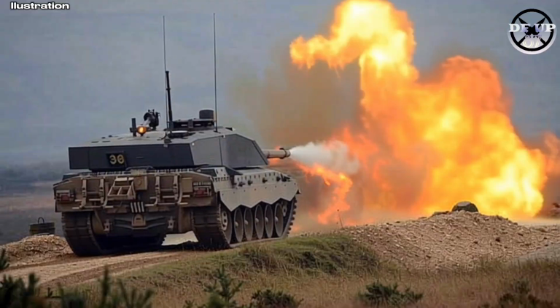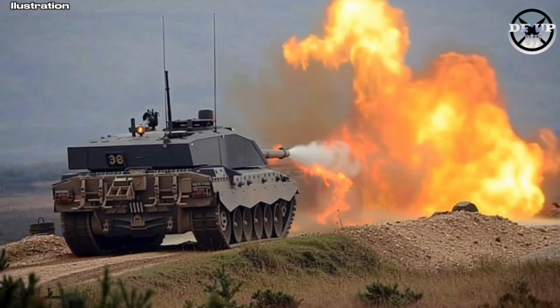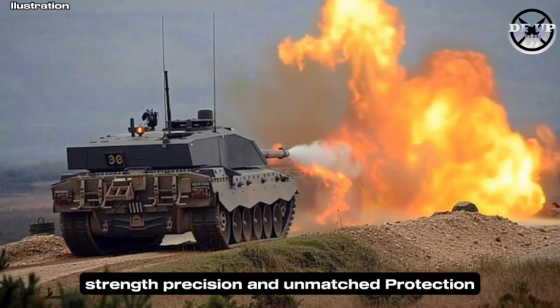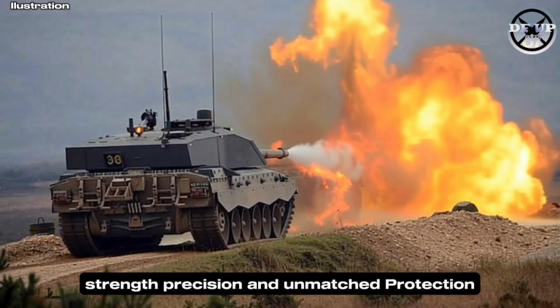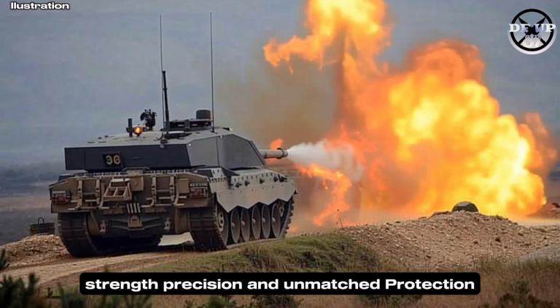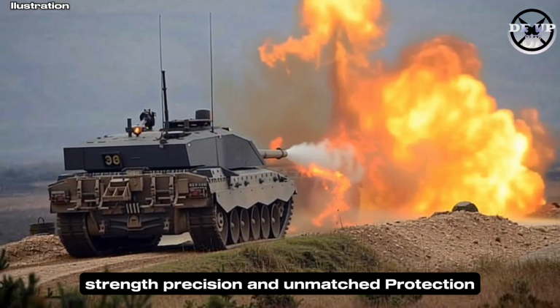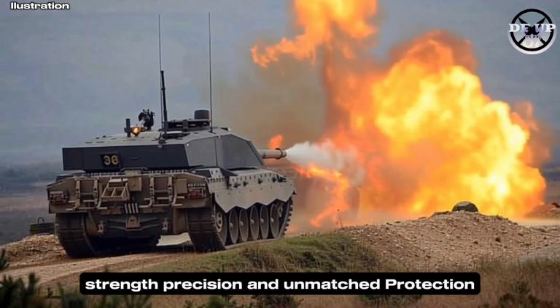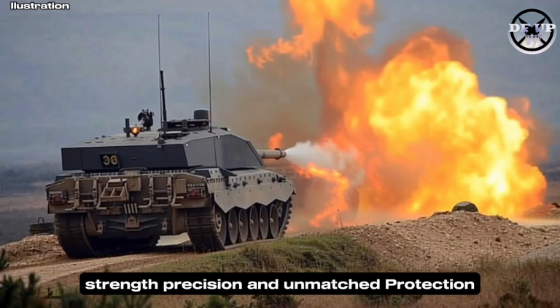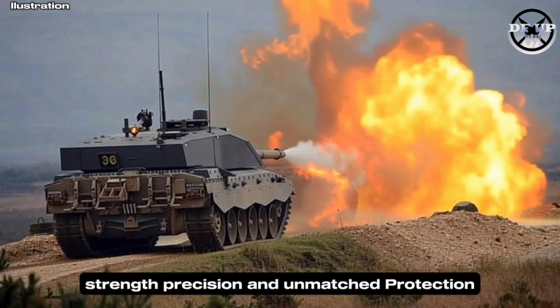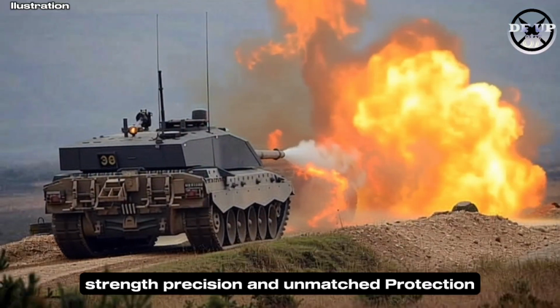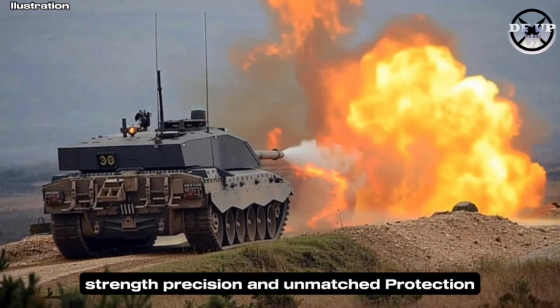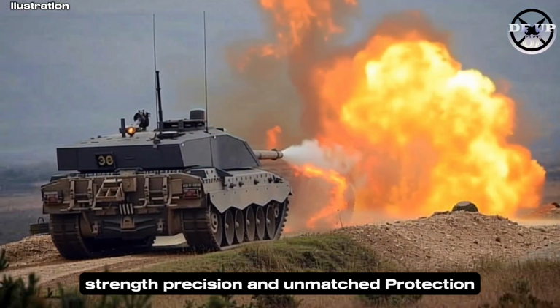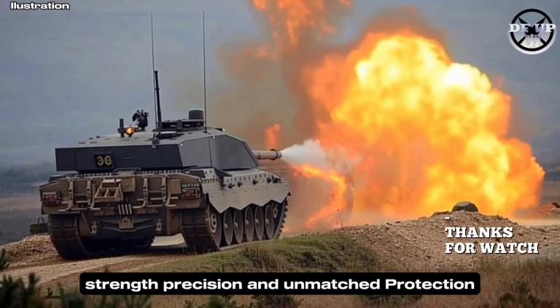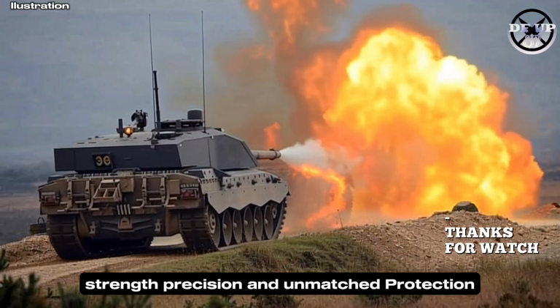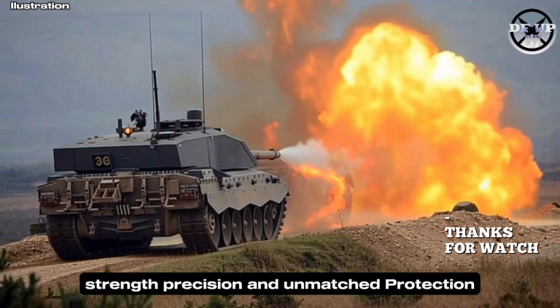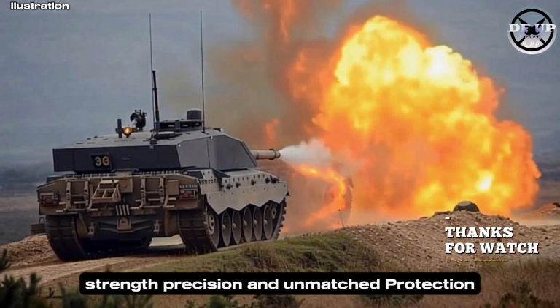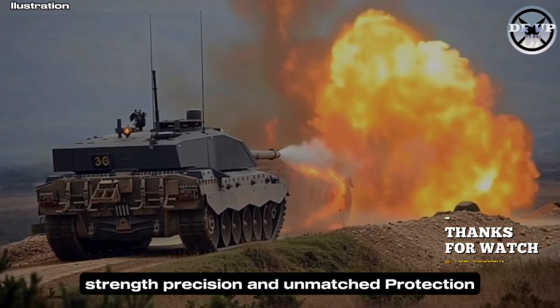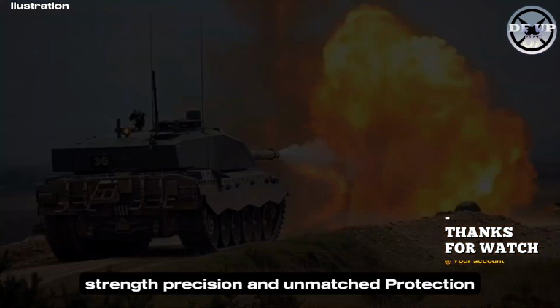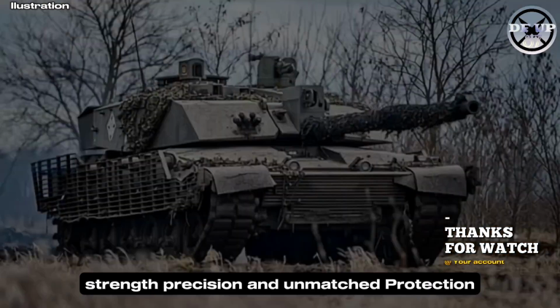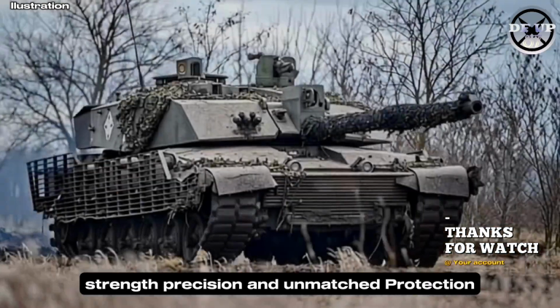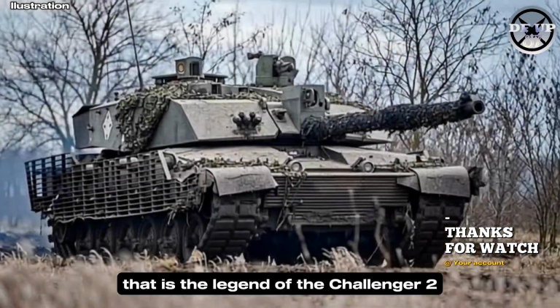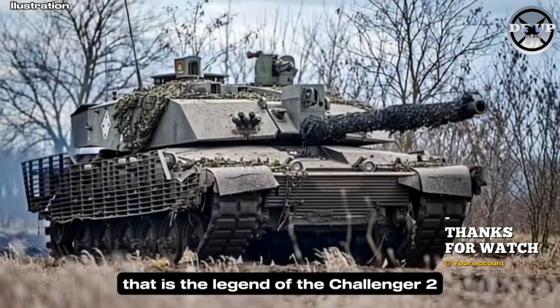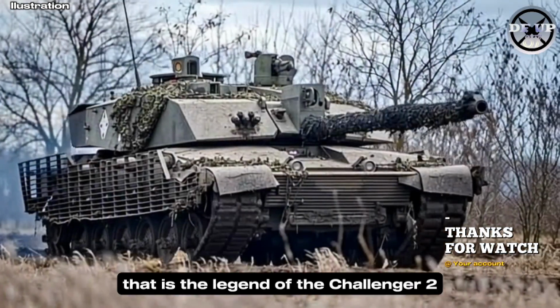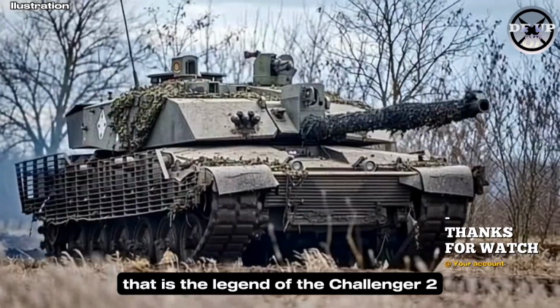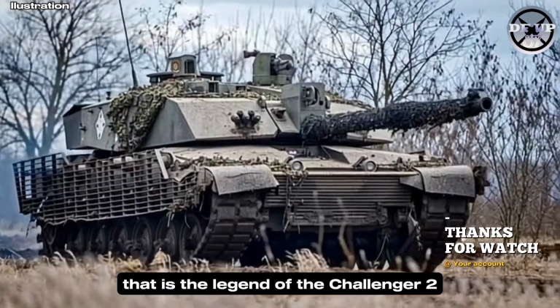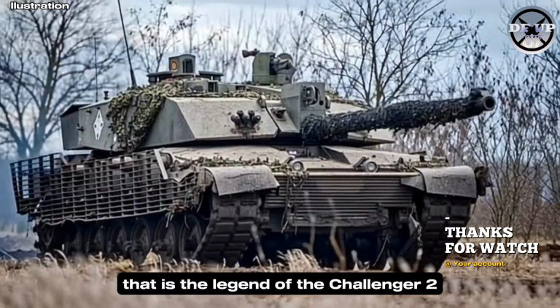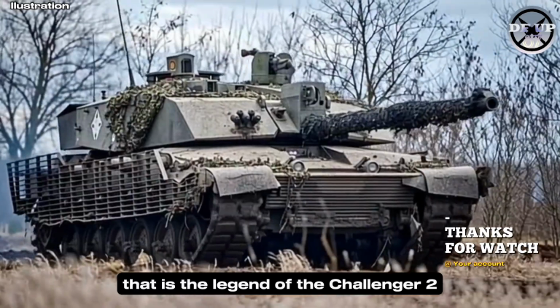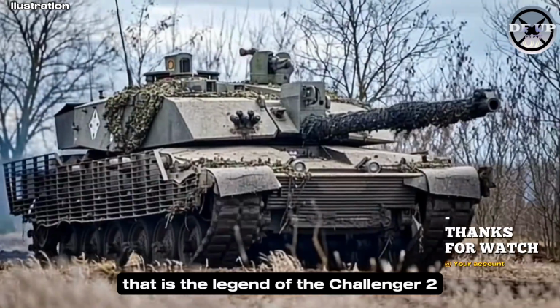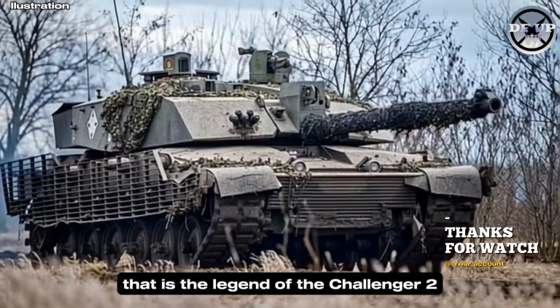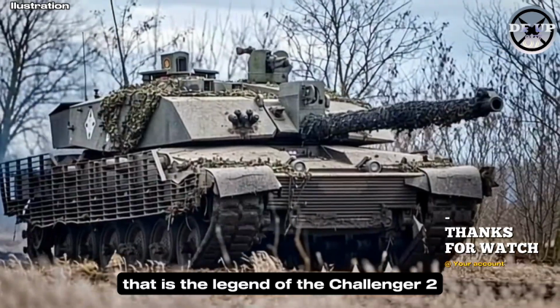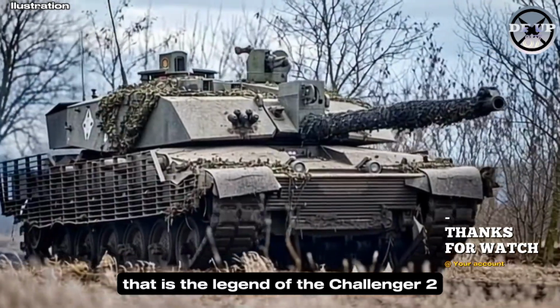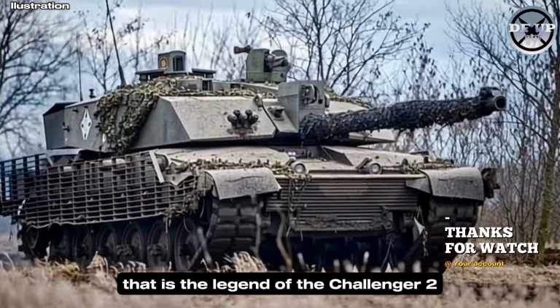Strength, precision, and unmatched protection — that is the legend of the Challenger II.